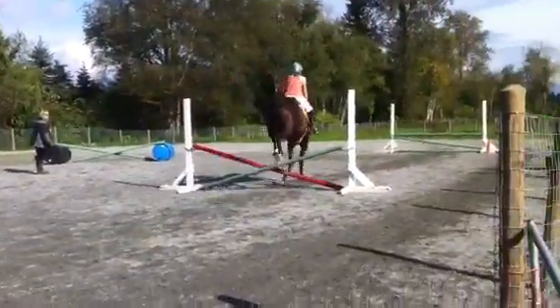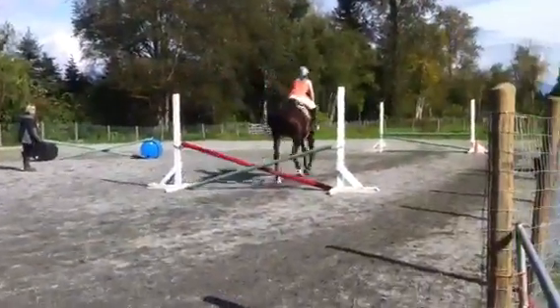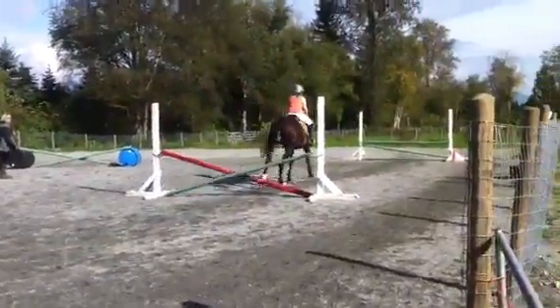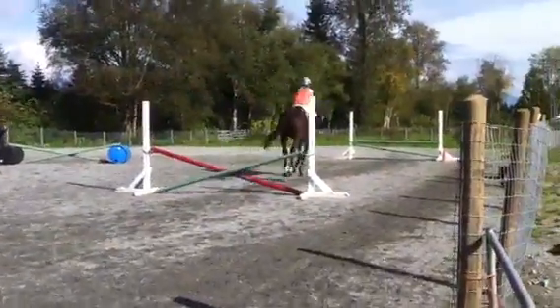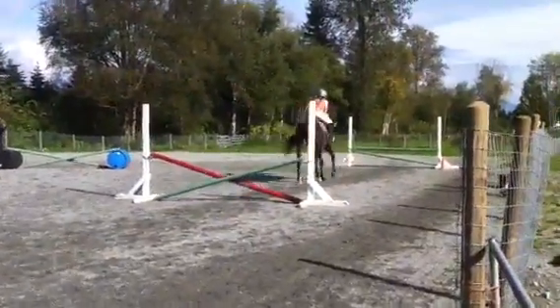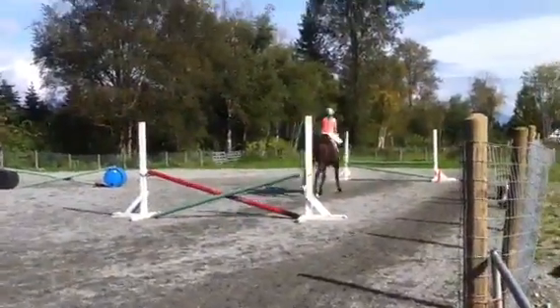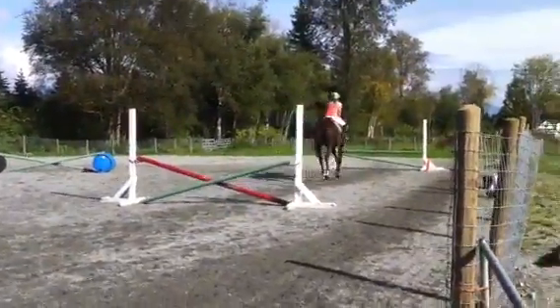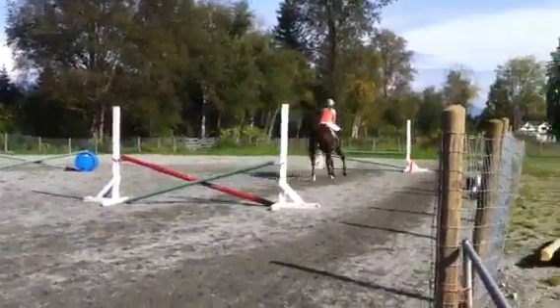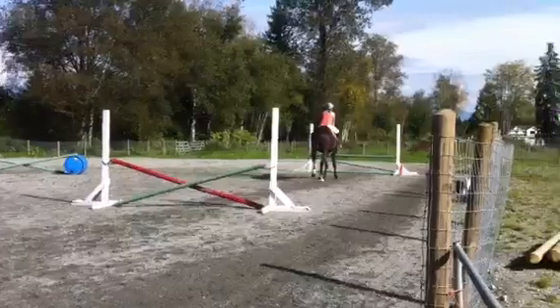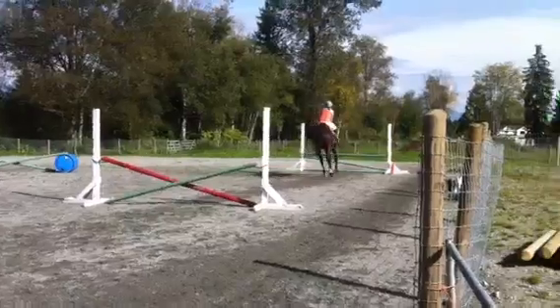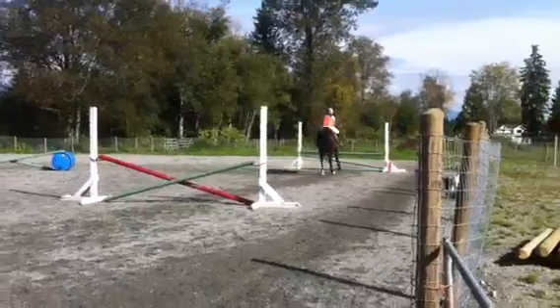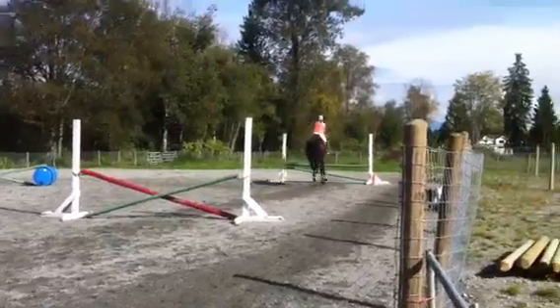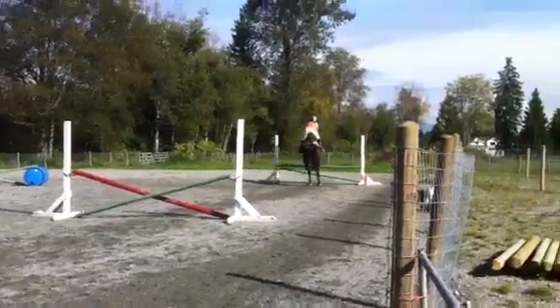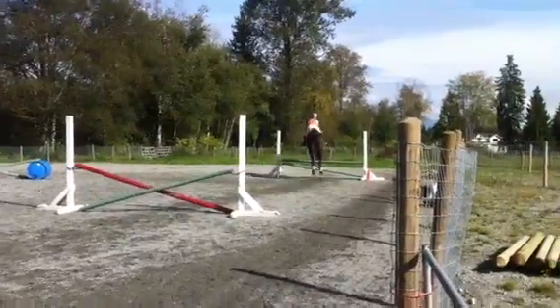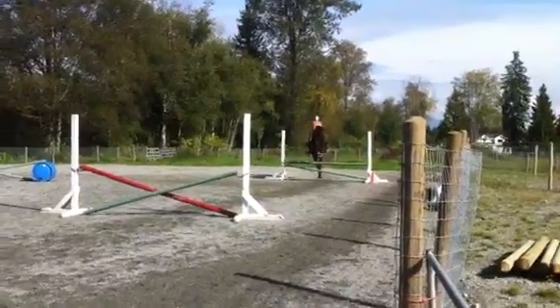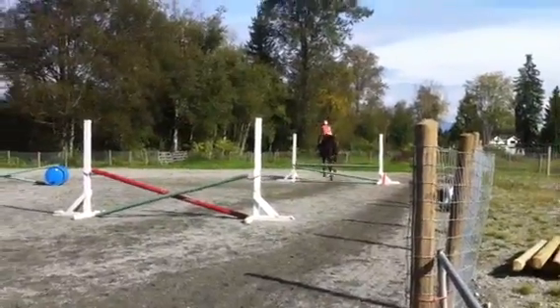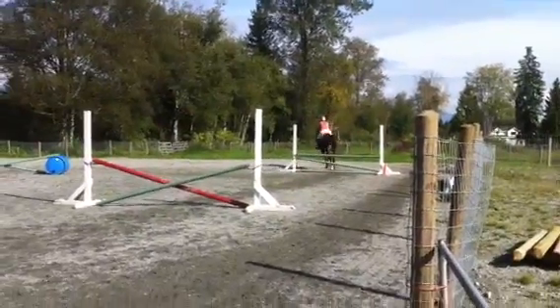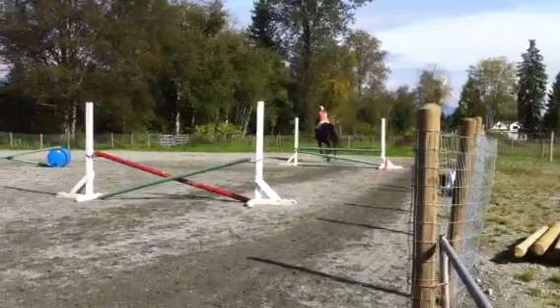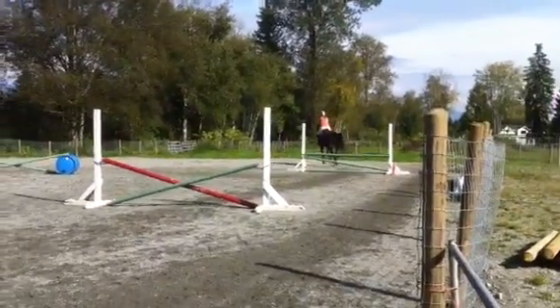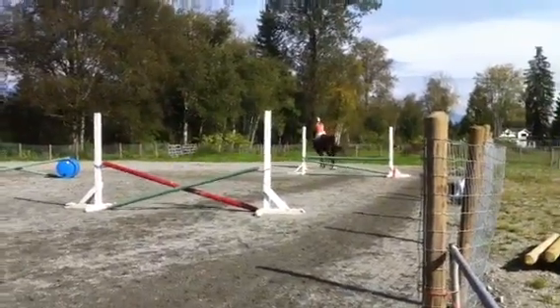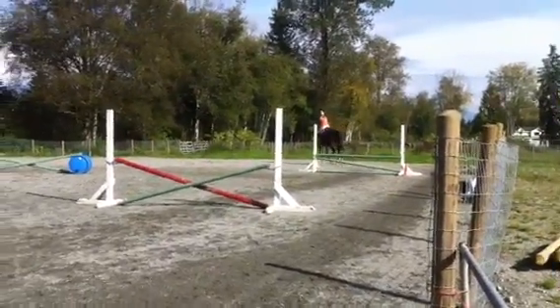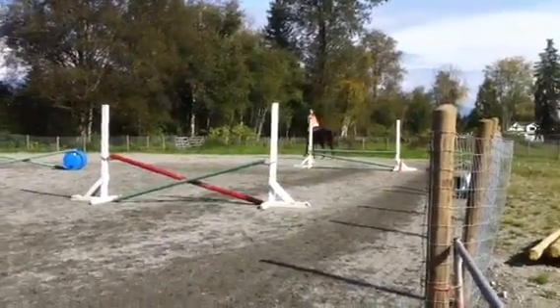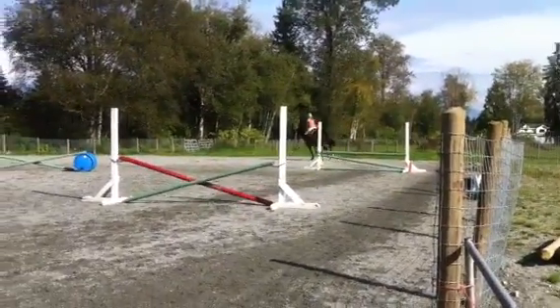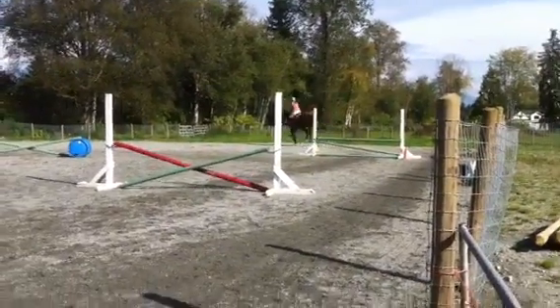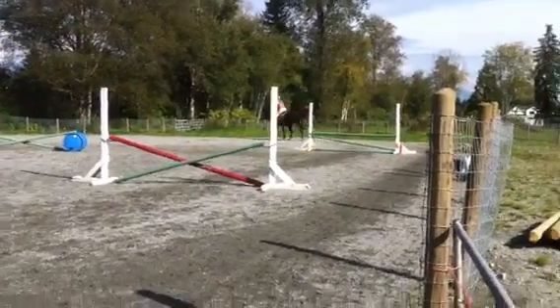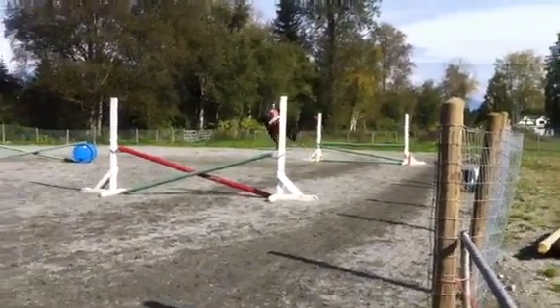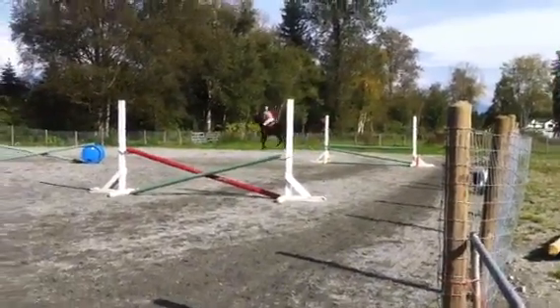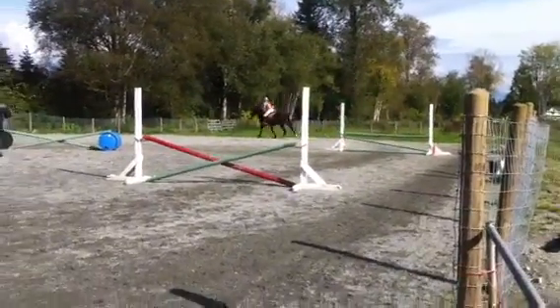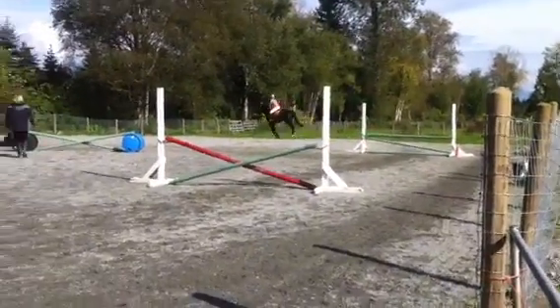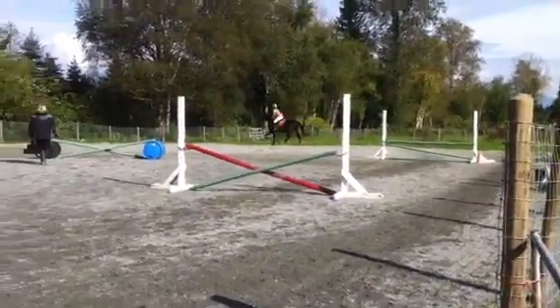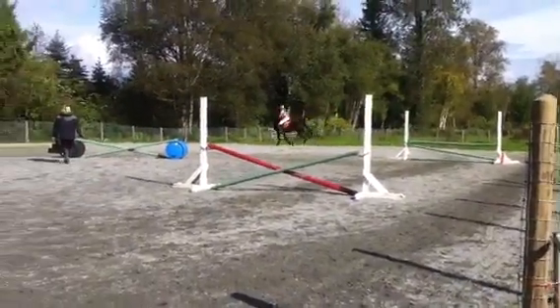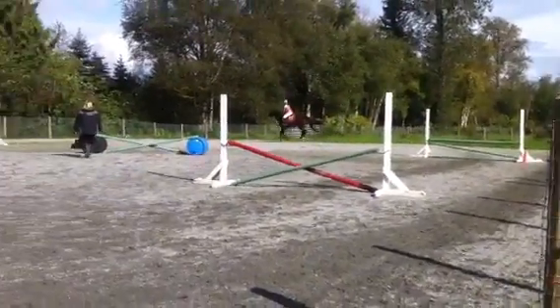Good, nice position, good. Hands forward. Good. Nice fly, knee thing.